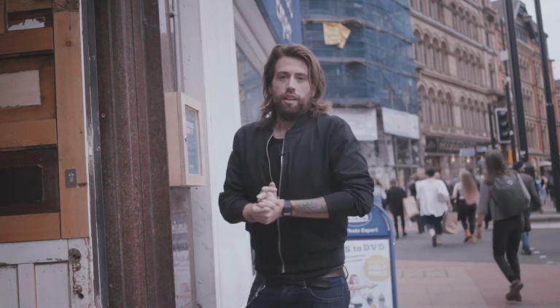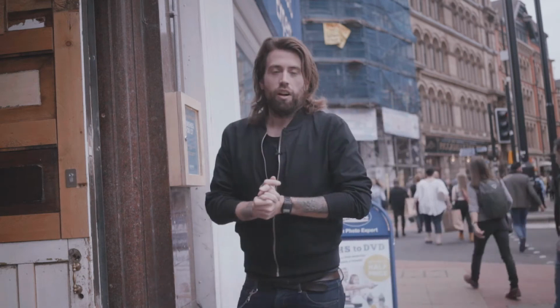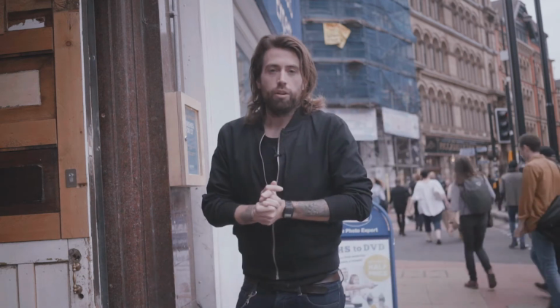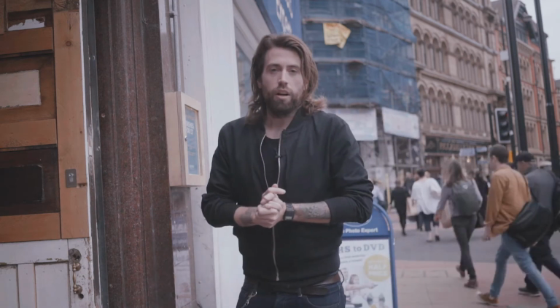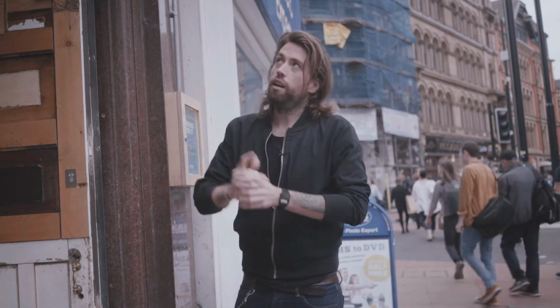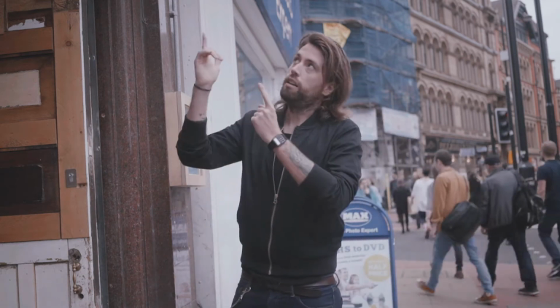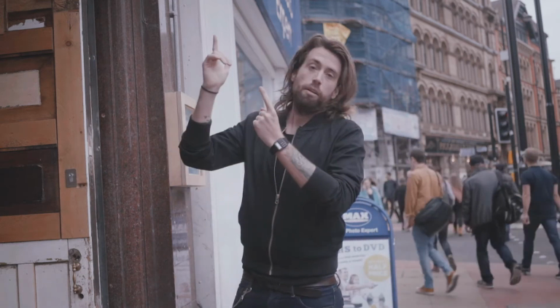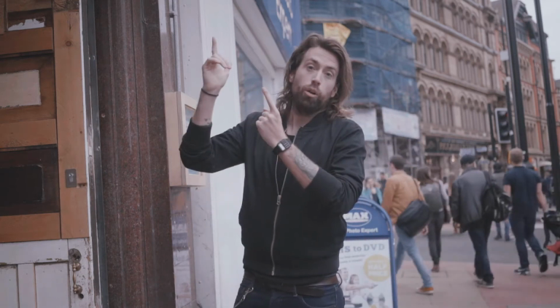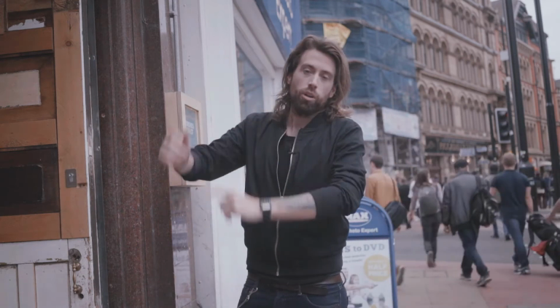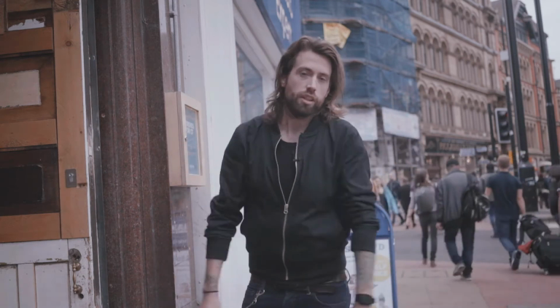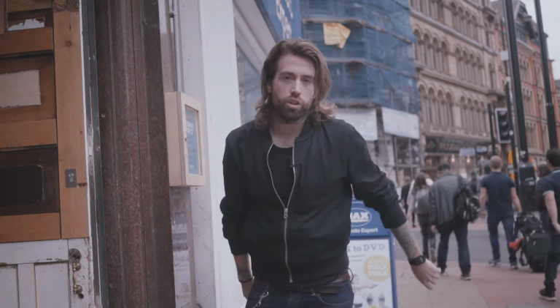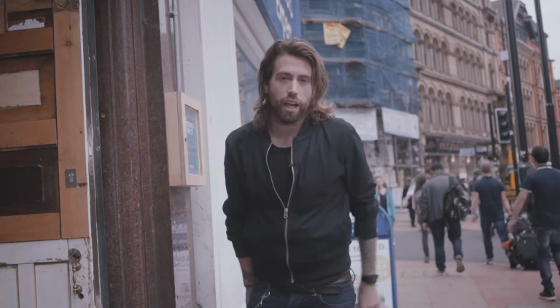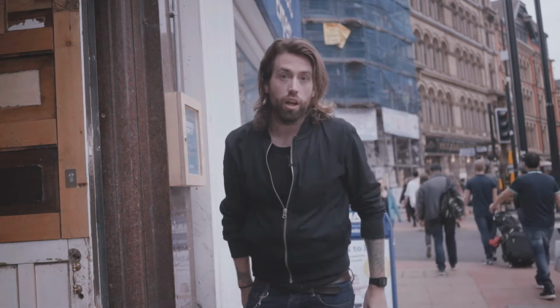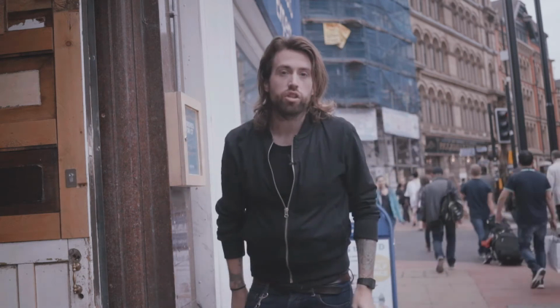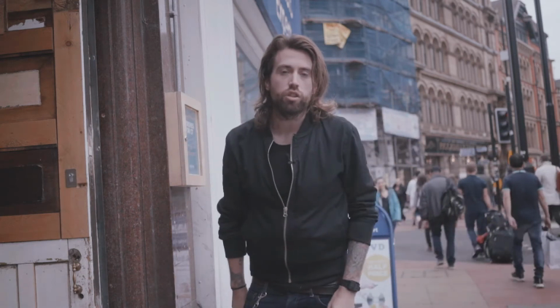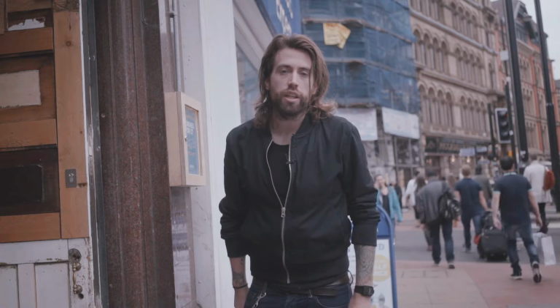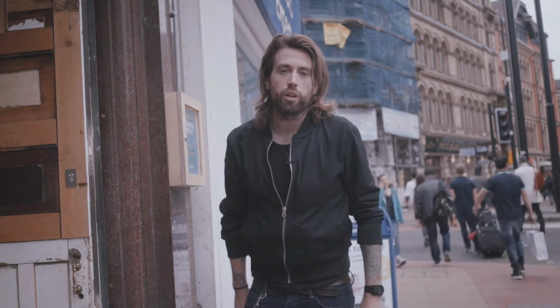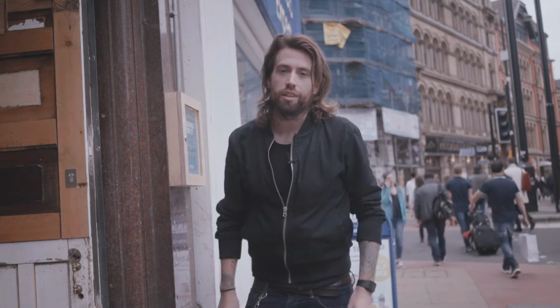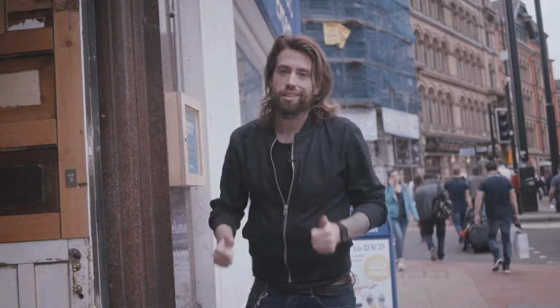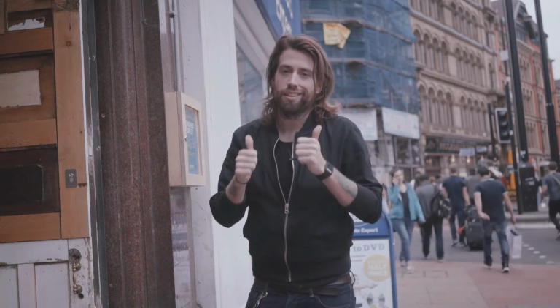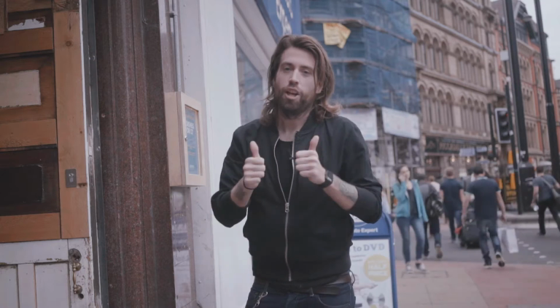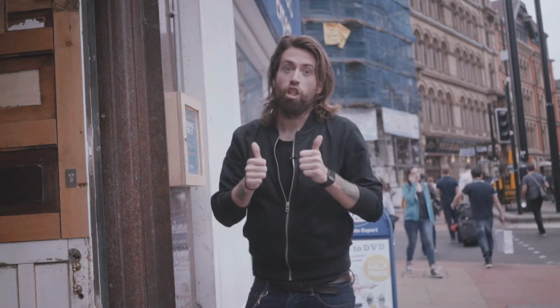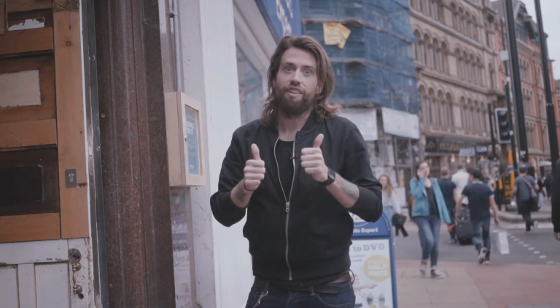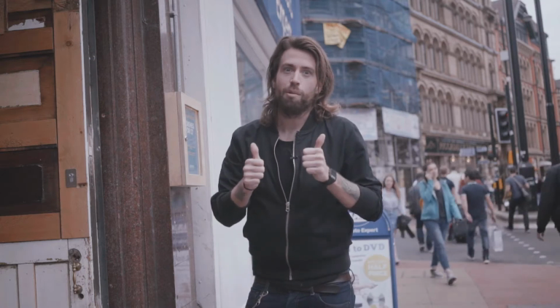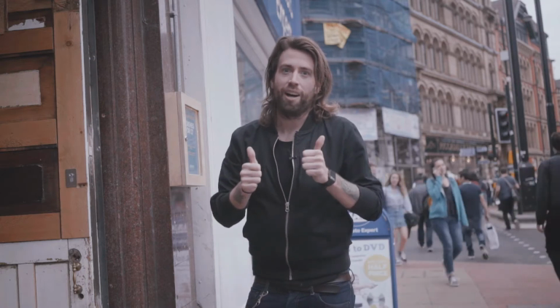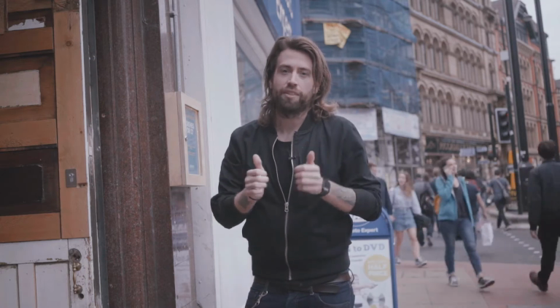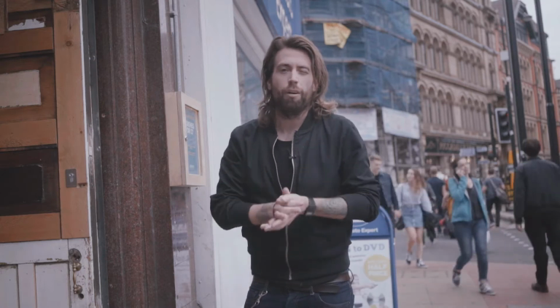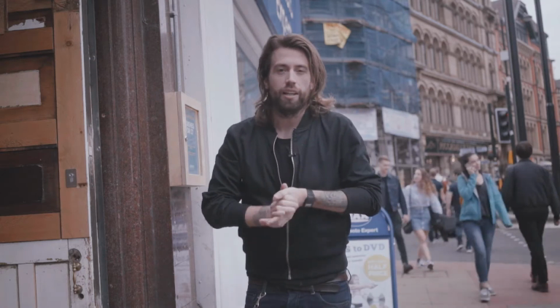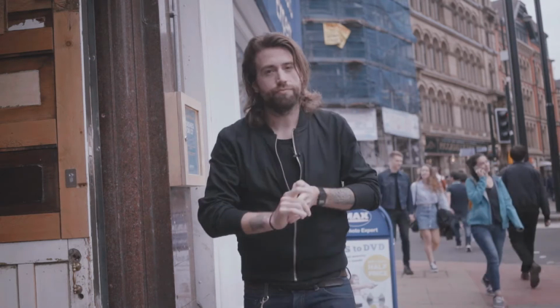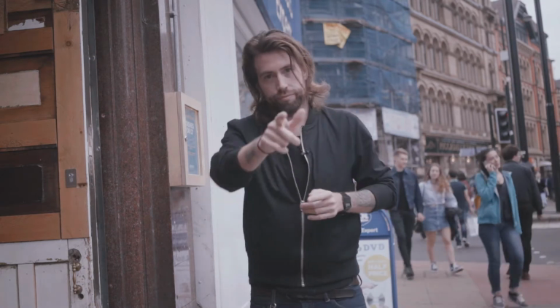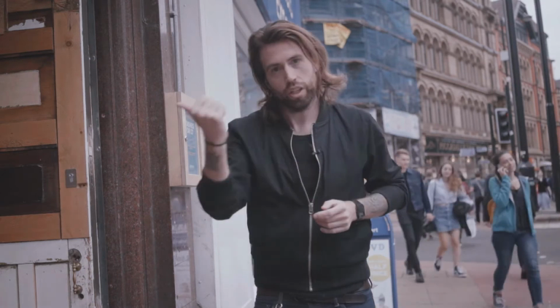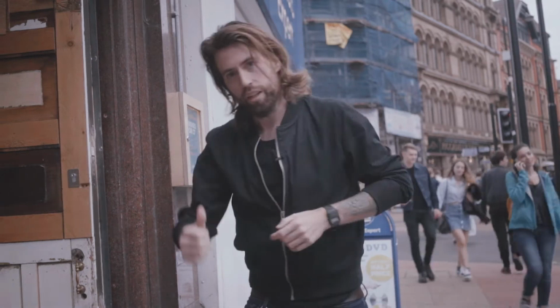You alright? We're at Bundabust and we're checking out the signature dish which is the Vada Pav. Can't wait. Let's check it out.